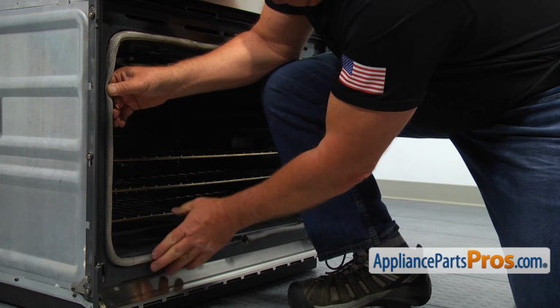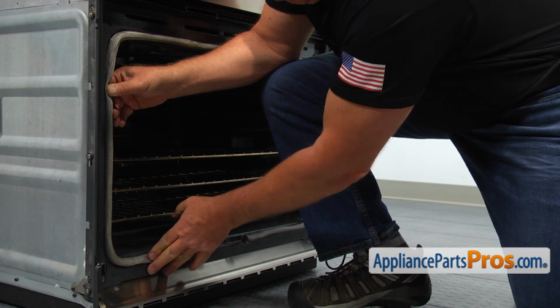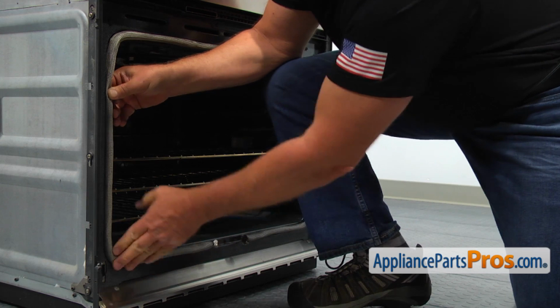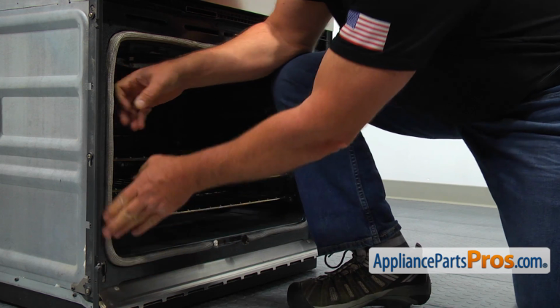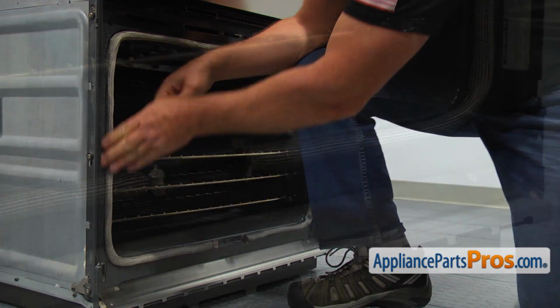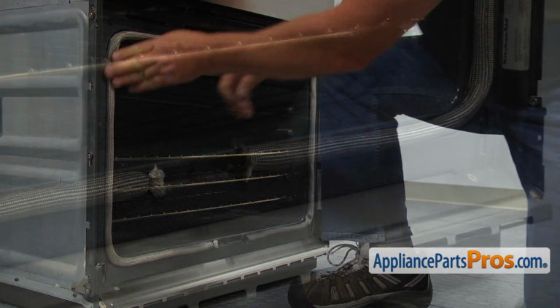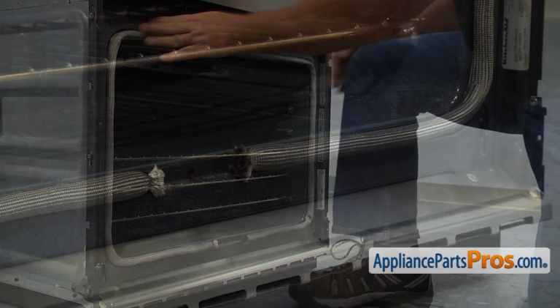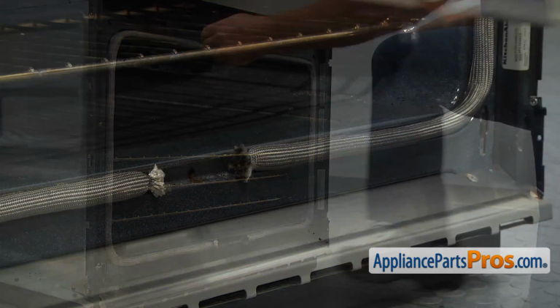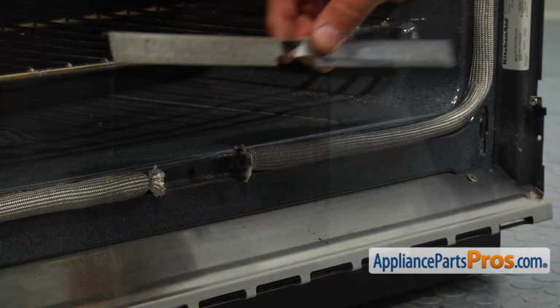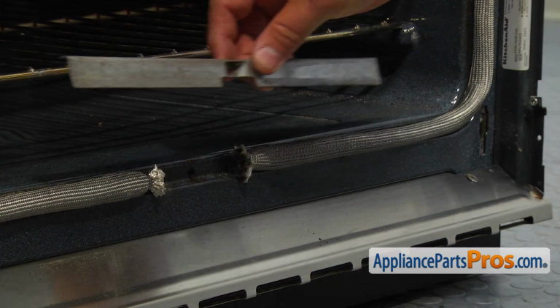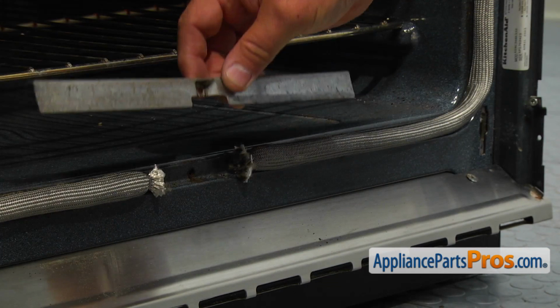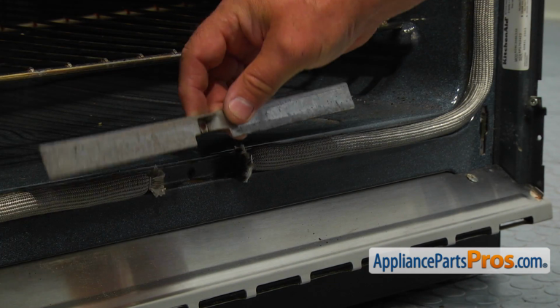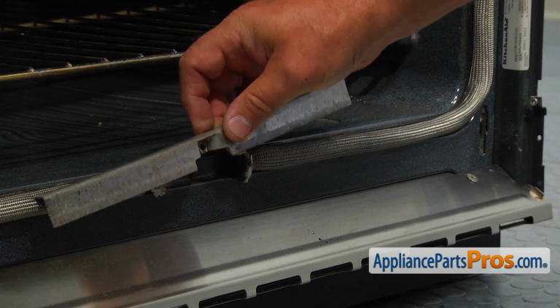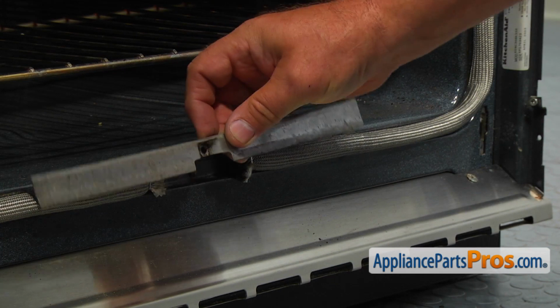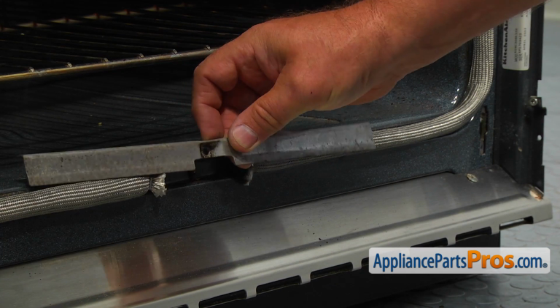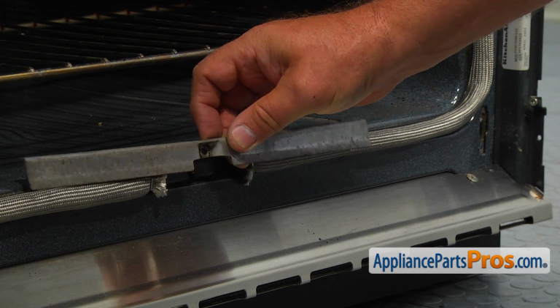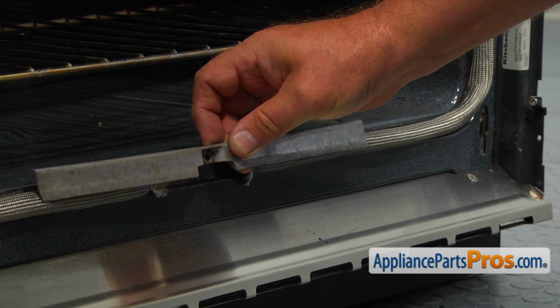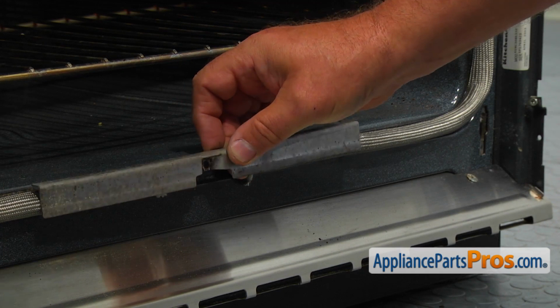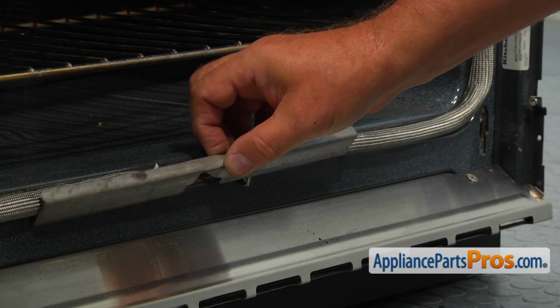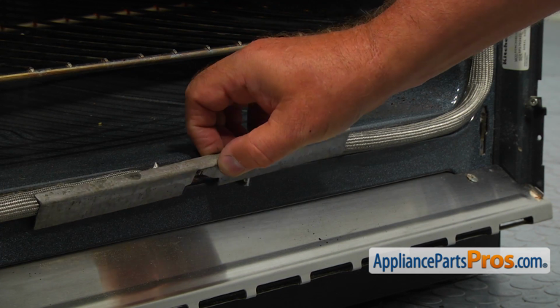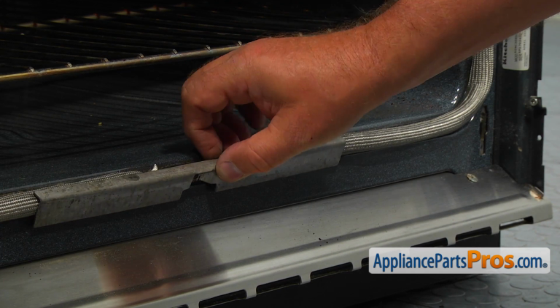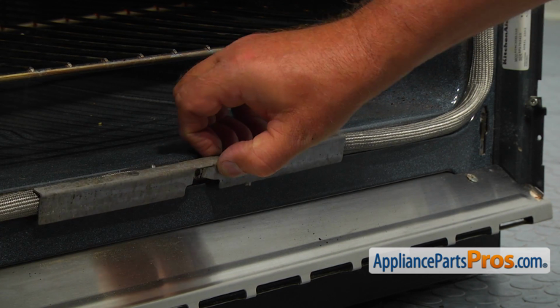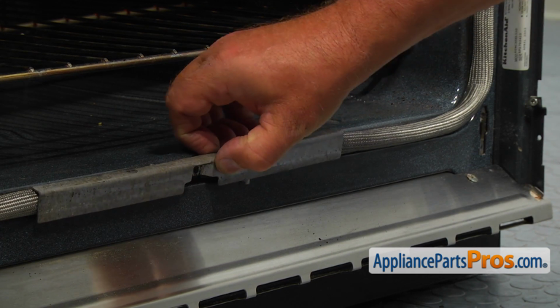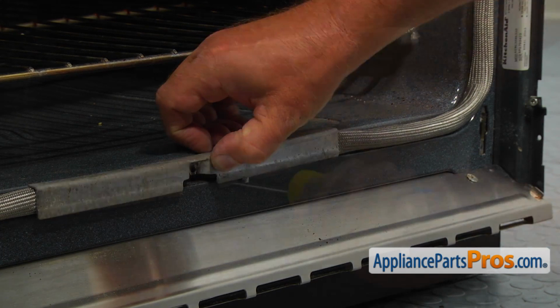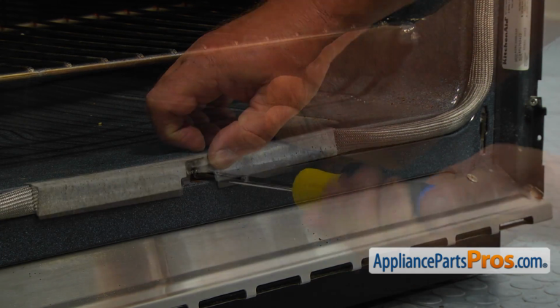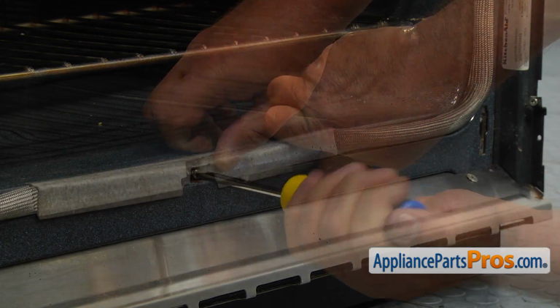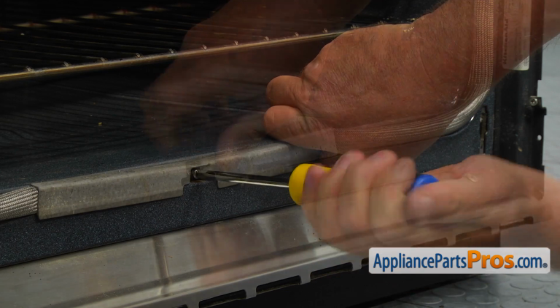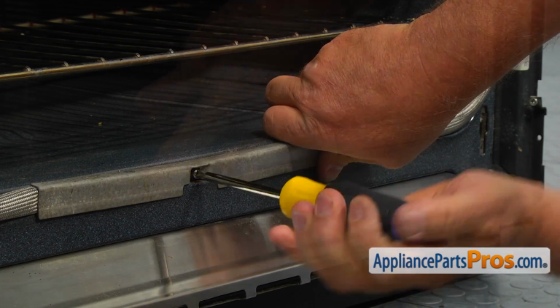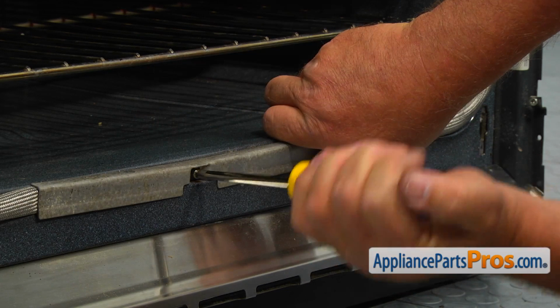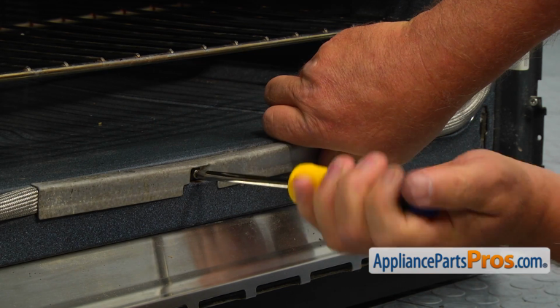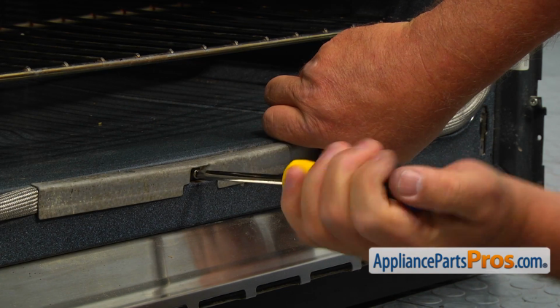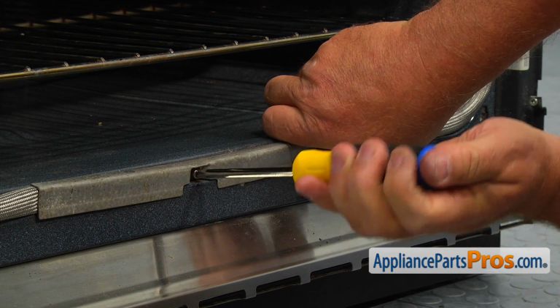Place the bracket over the two ends of the gasket. Align the holes and secure it with a Phillips screw.